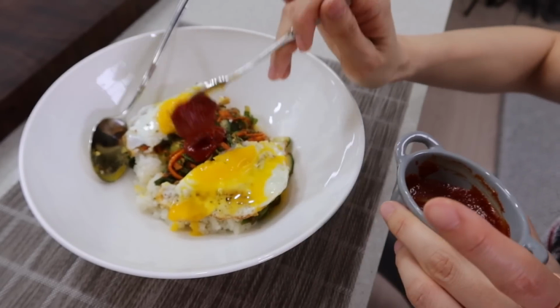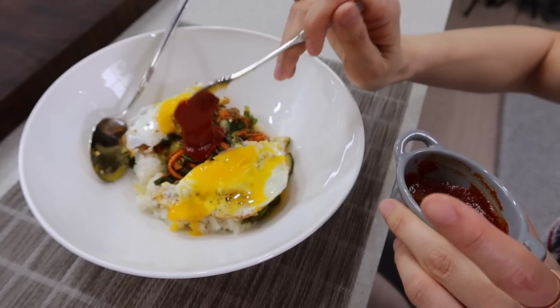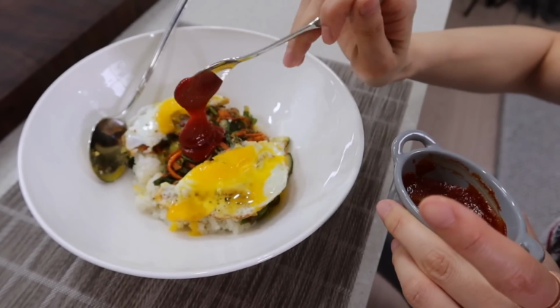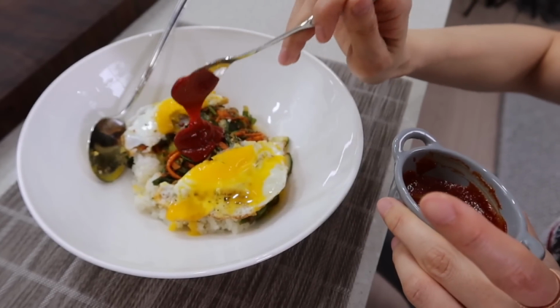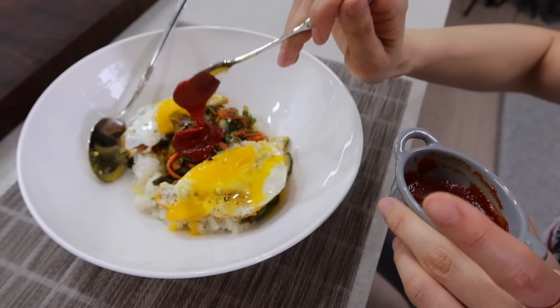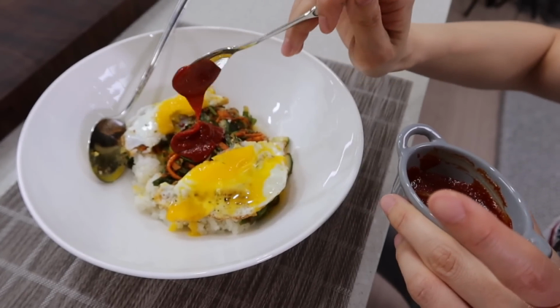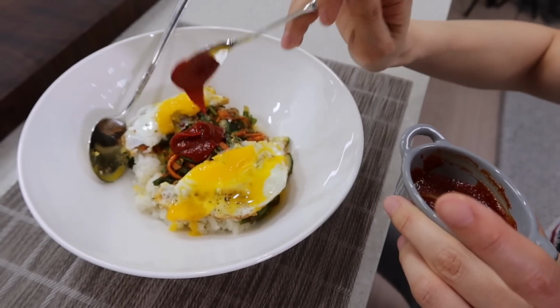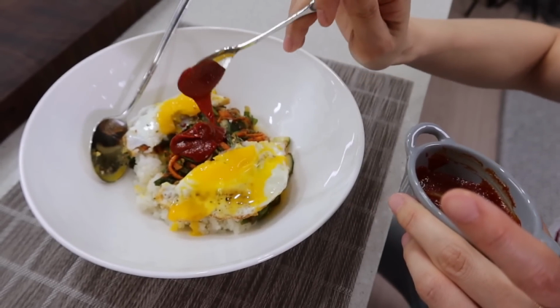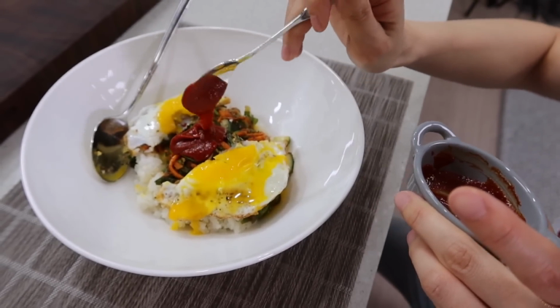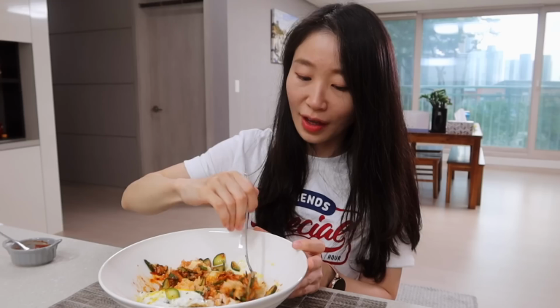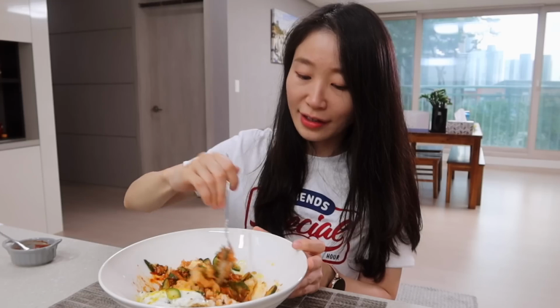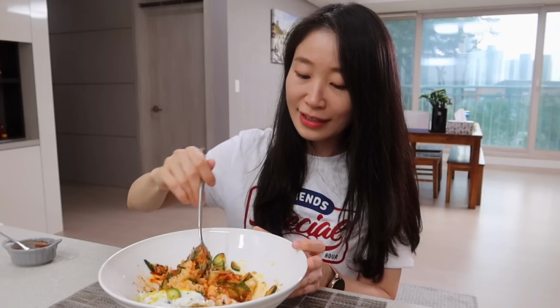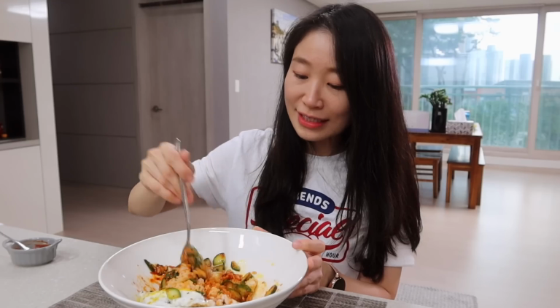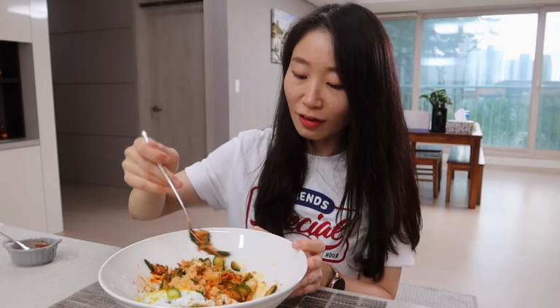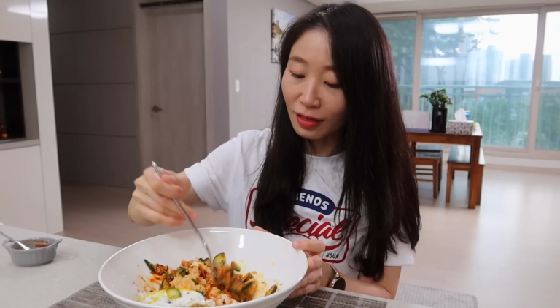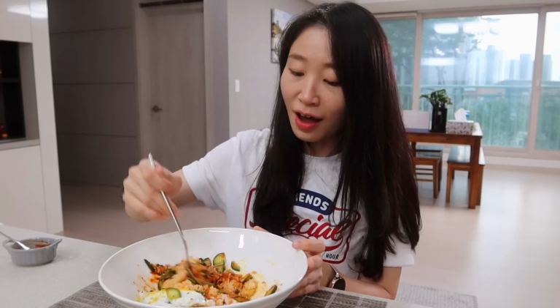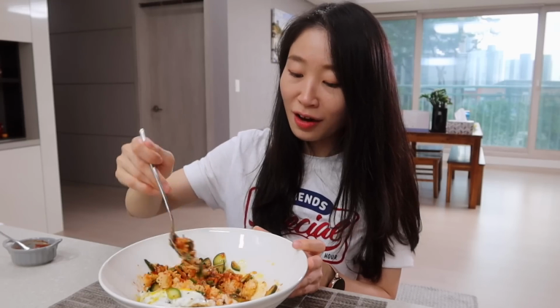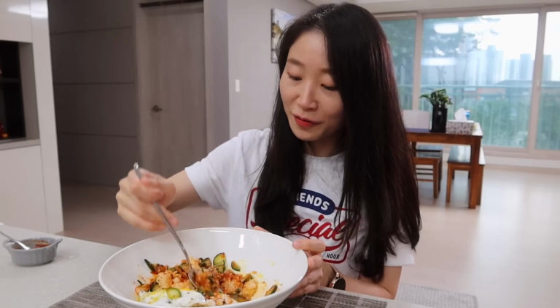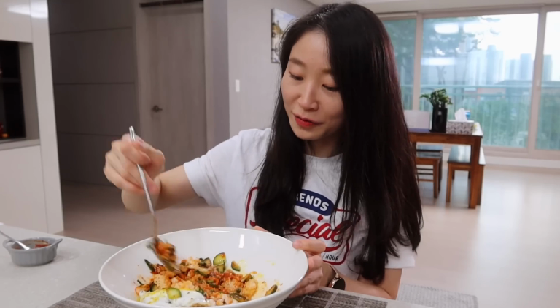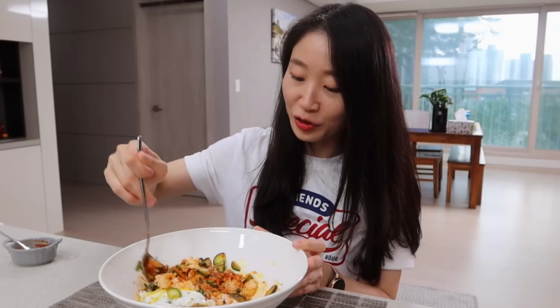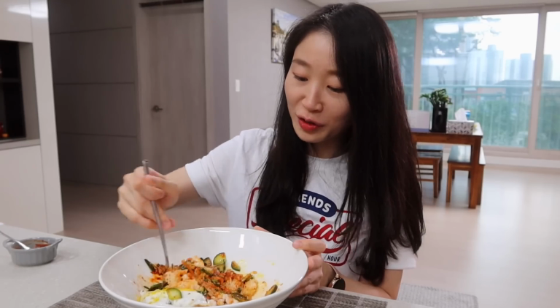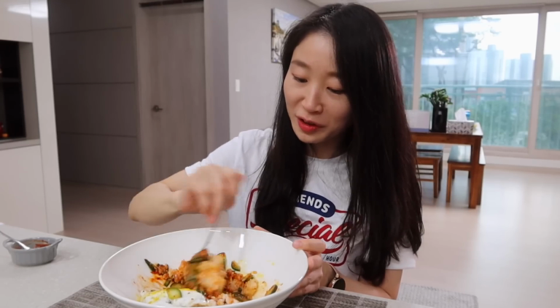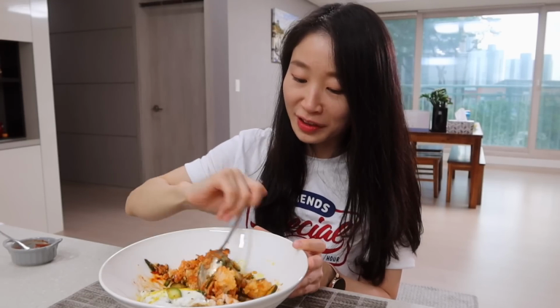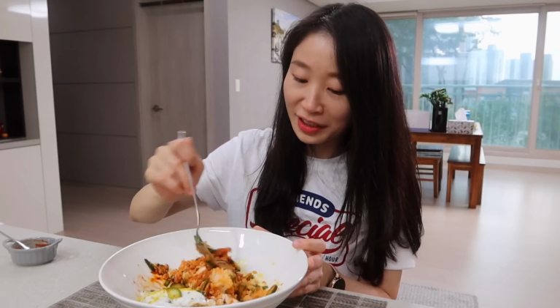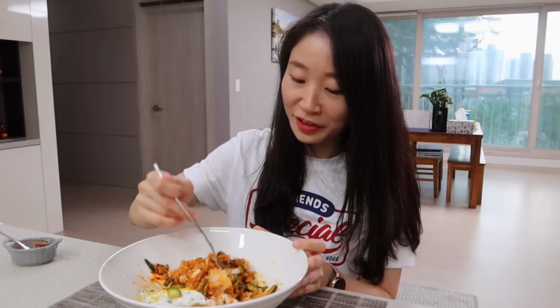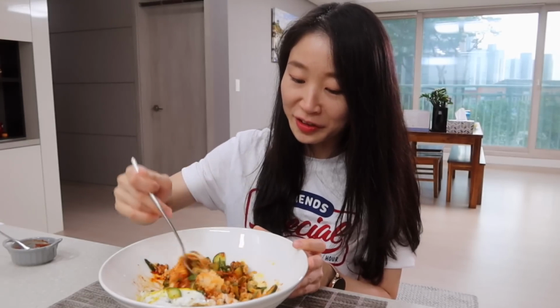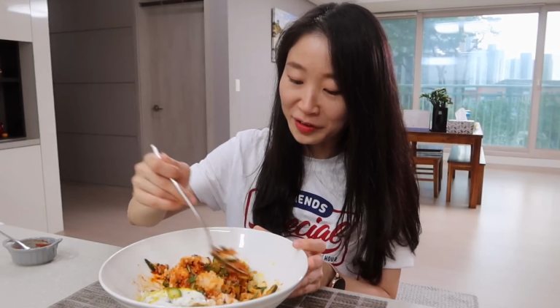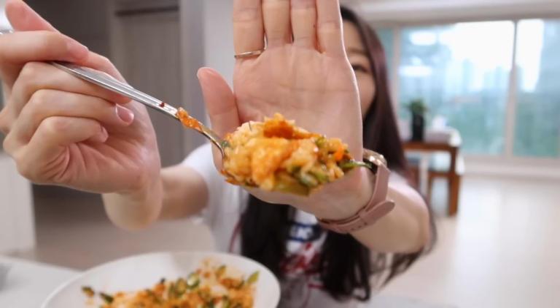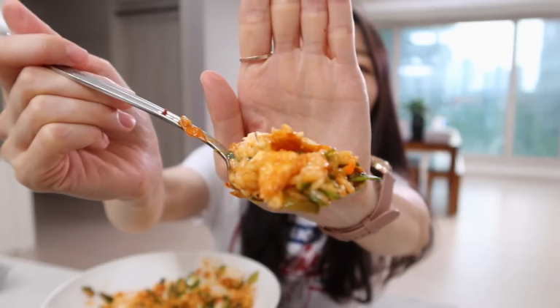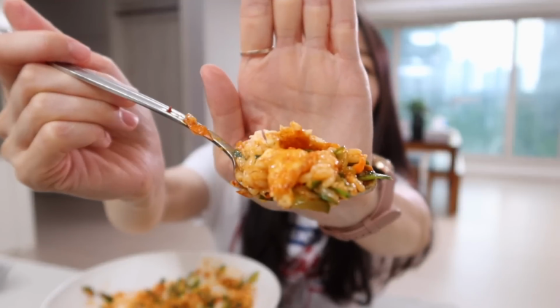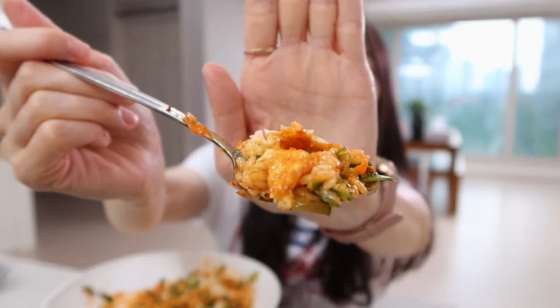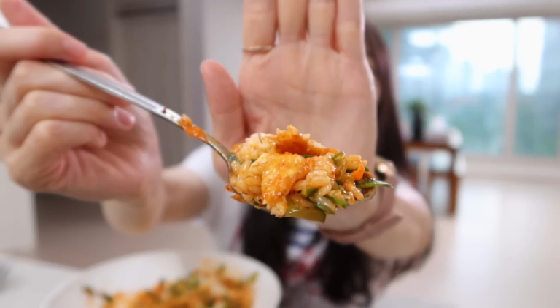Let's call our taste tester! Let me put some gochujang sauce on. It's super easy but very delicious!